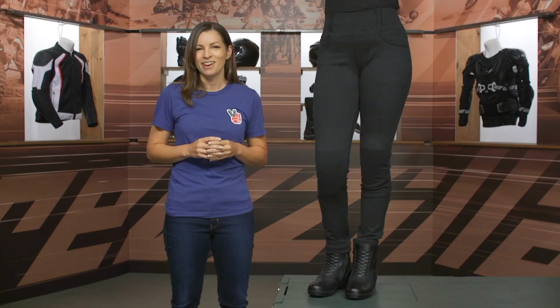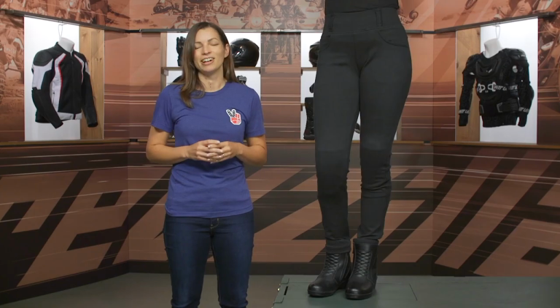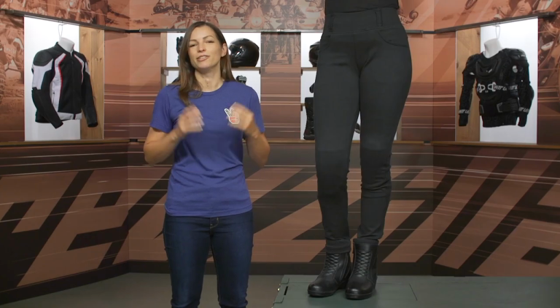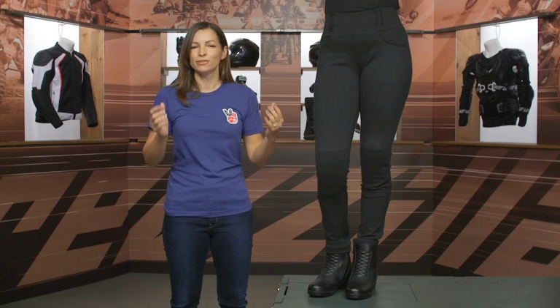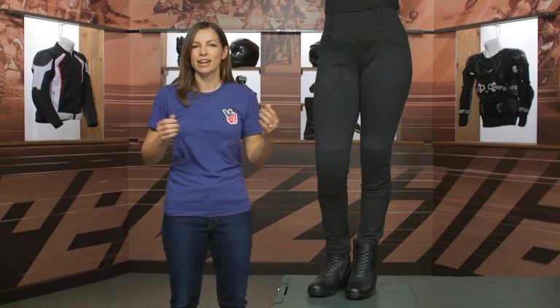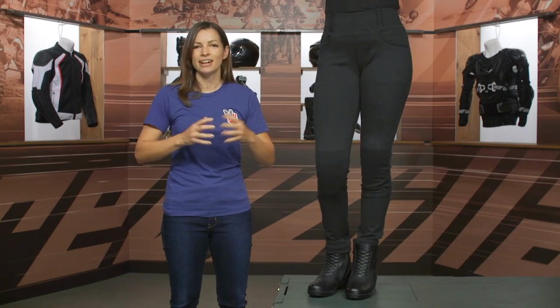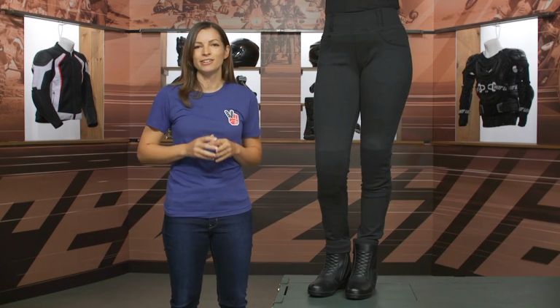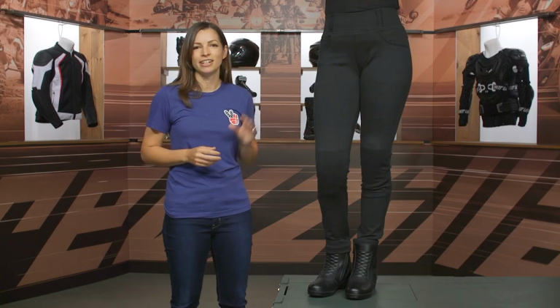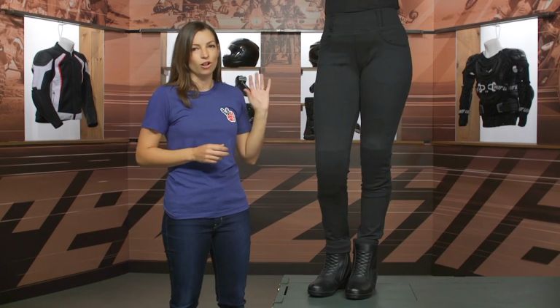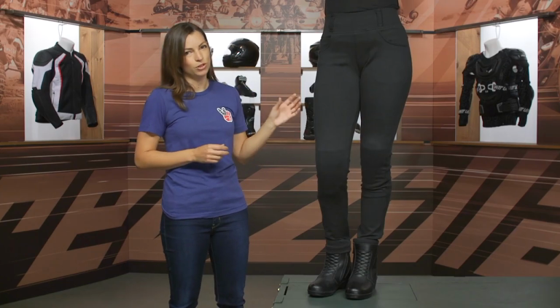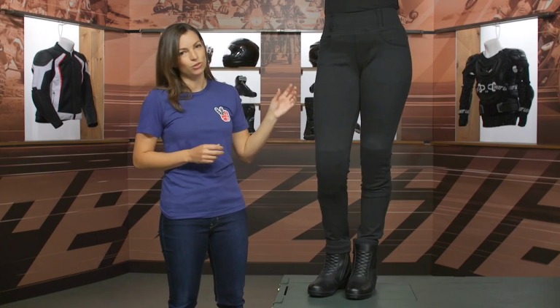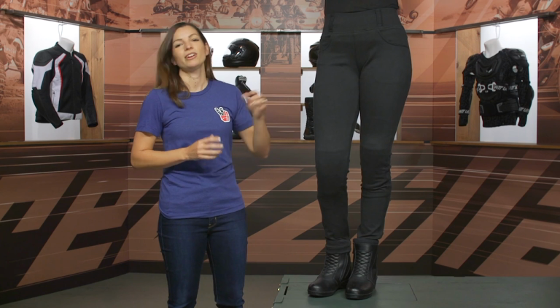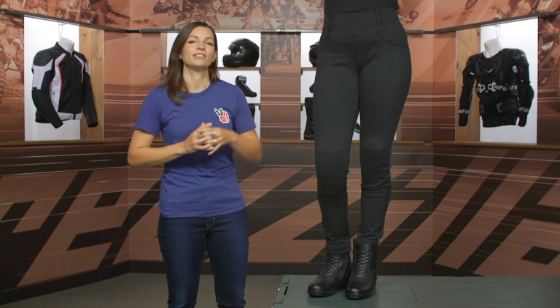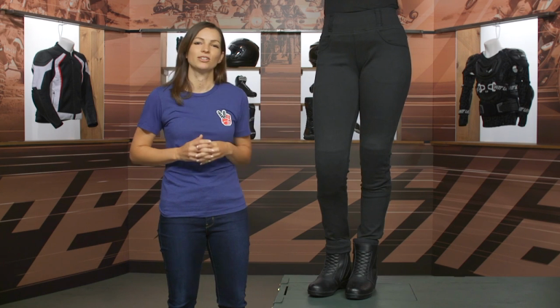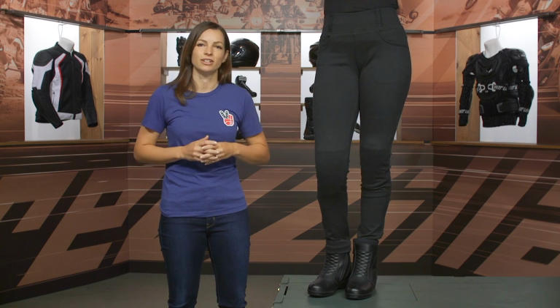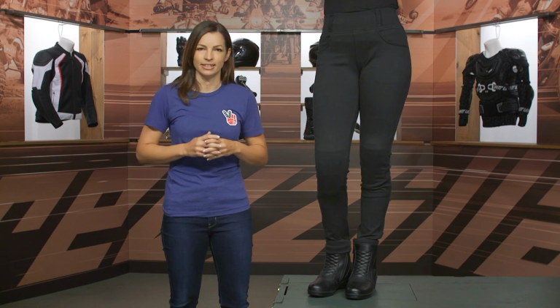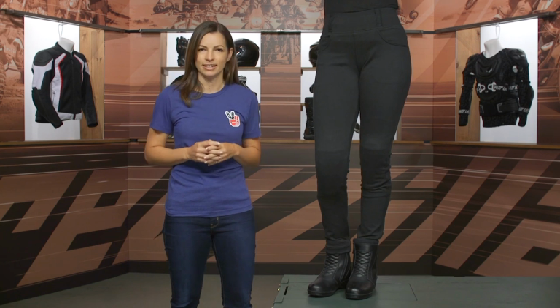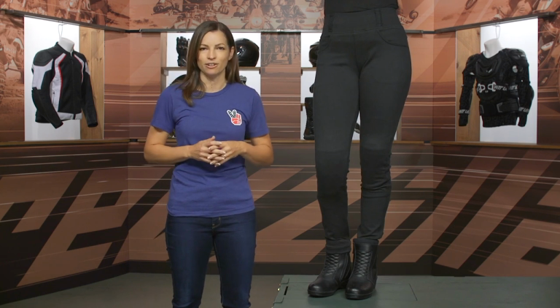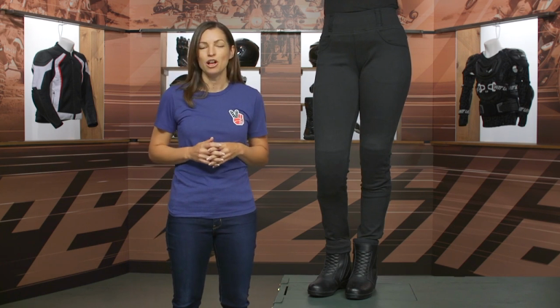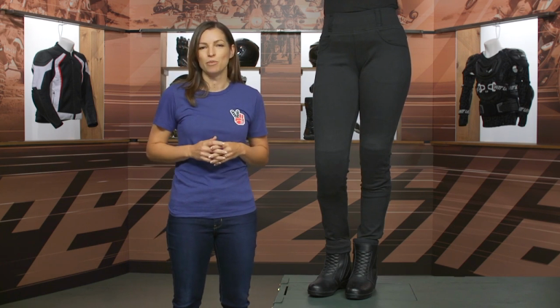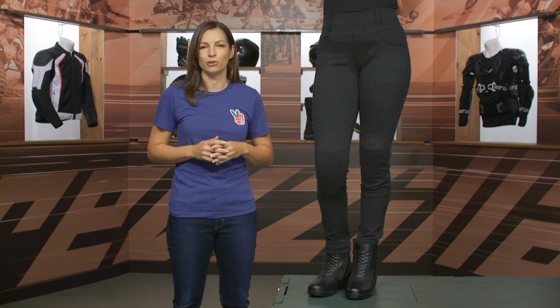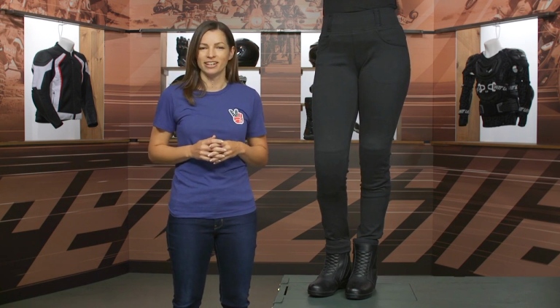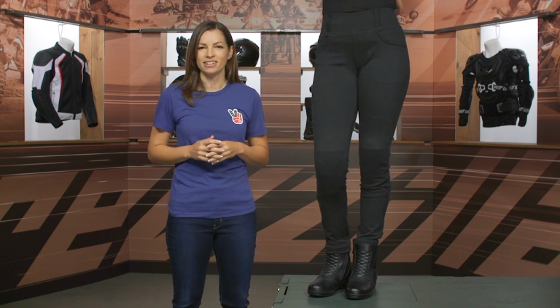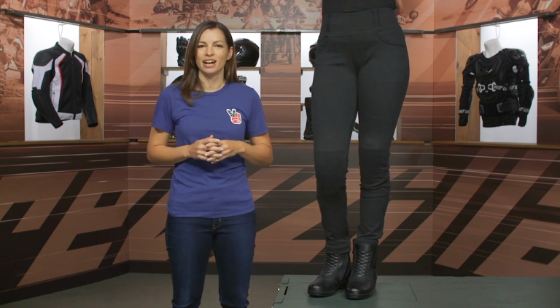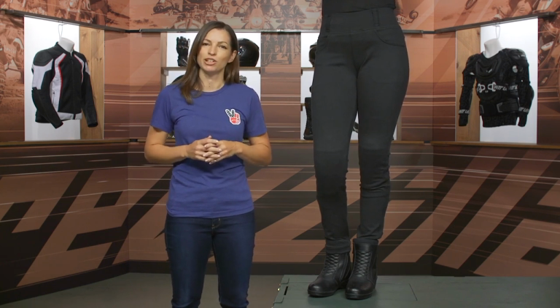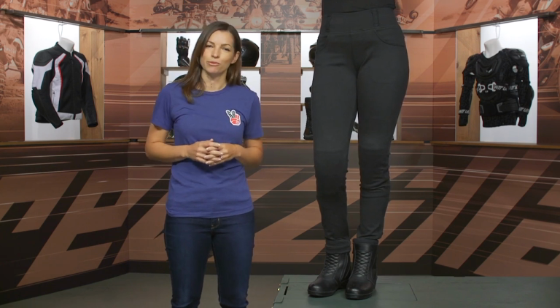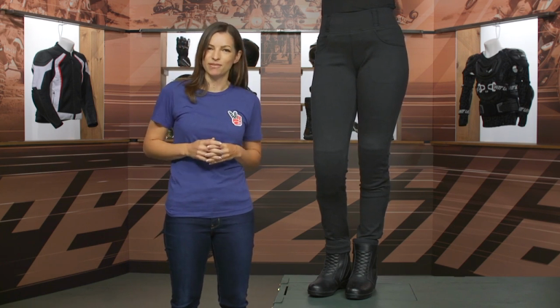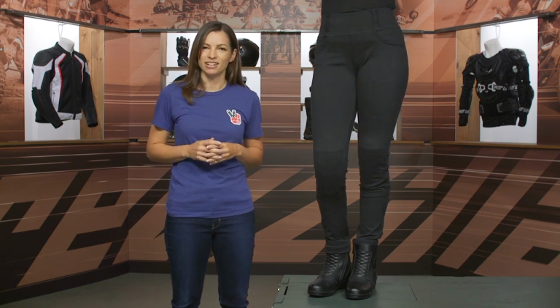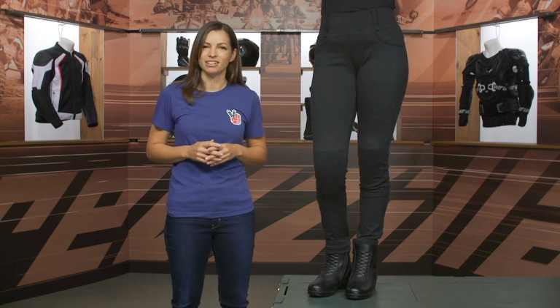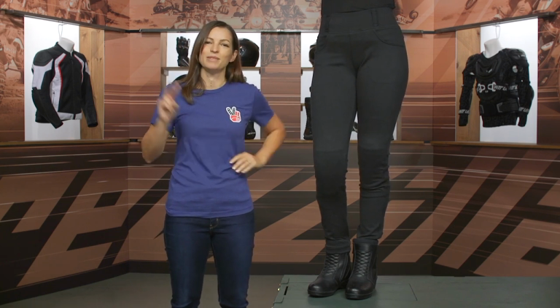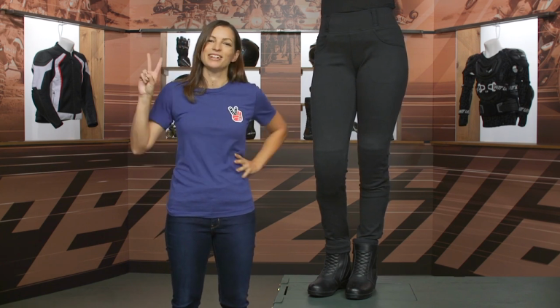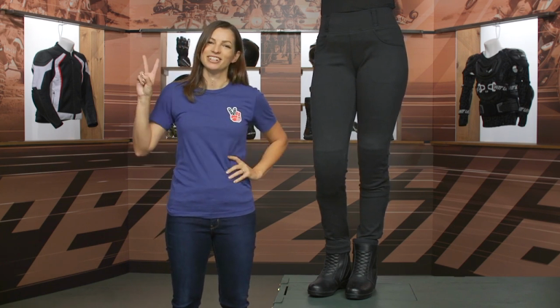All right, thanks for hanging out and taking a closer look at the Street and Steel Moto Legging. I'm Jen with RevZilla — keep it on 2.